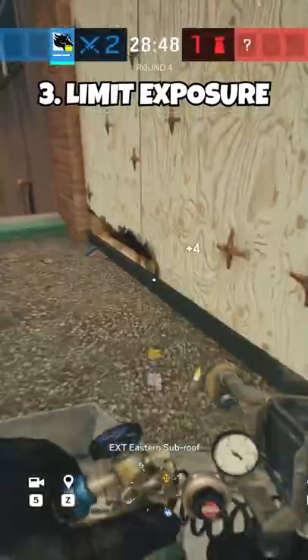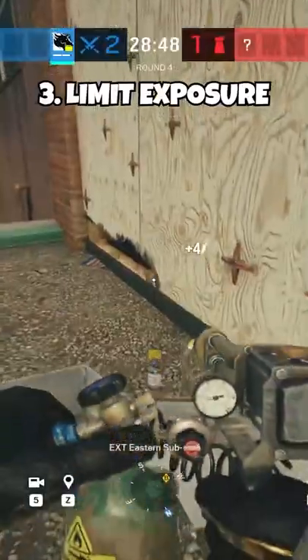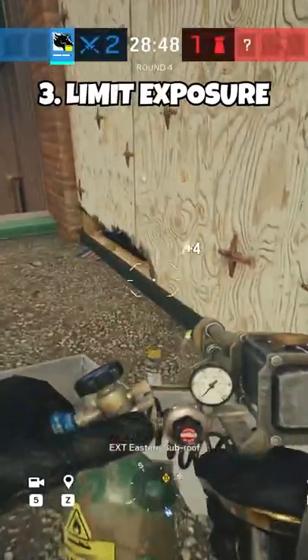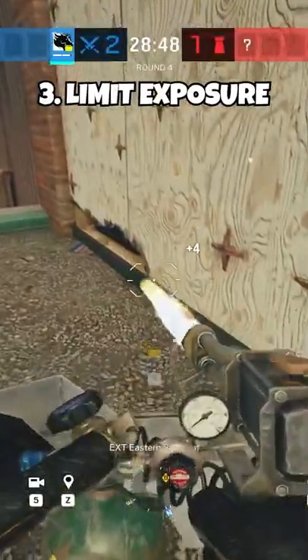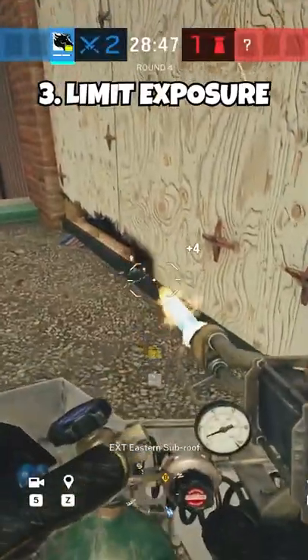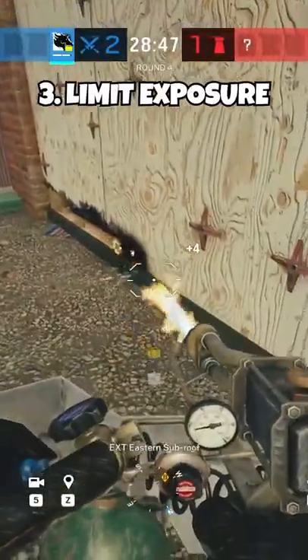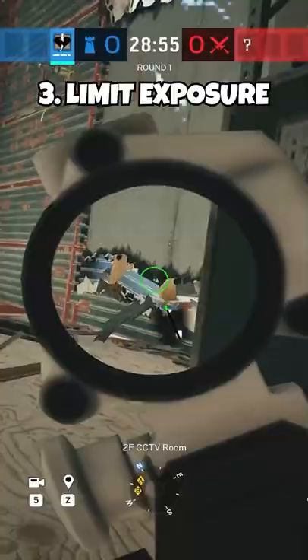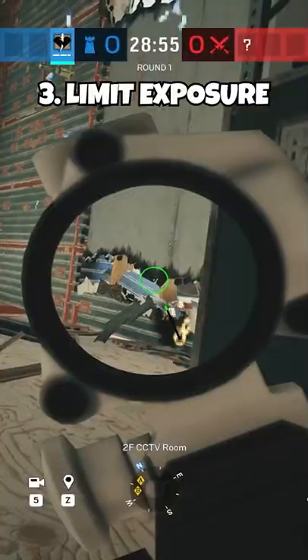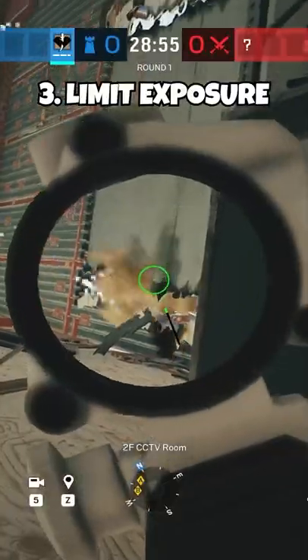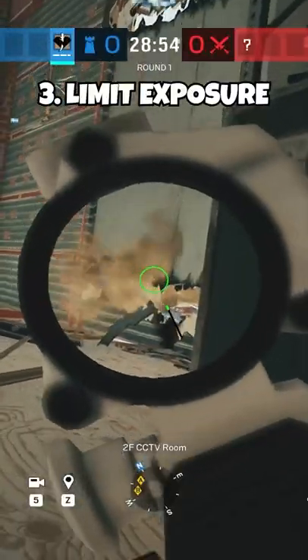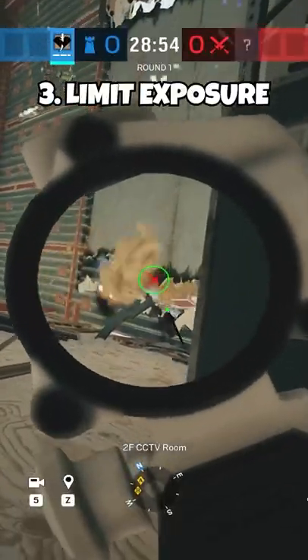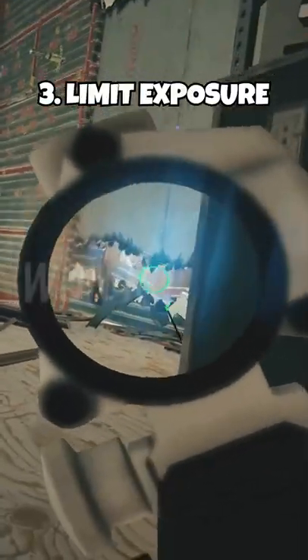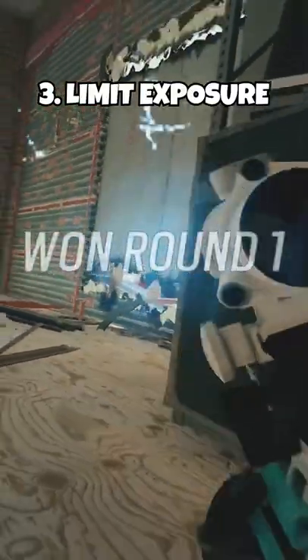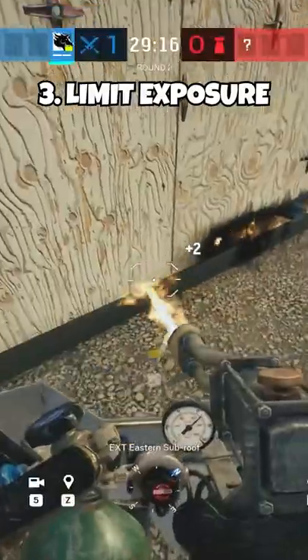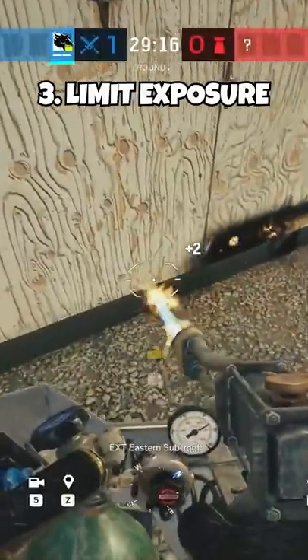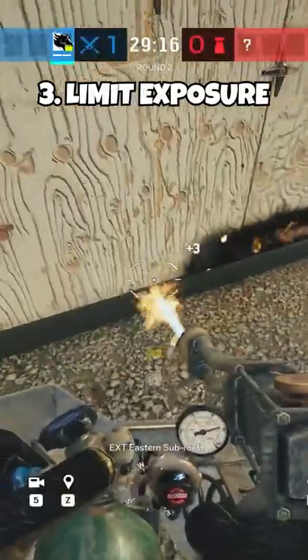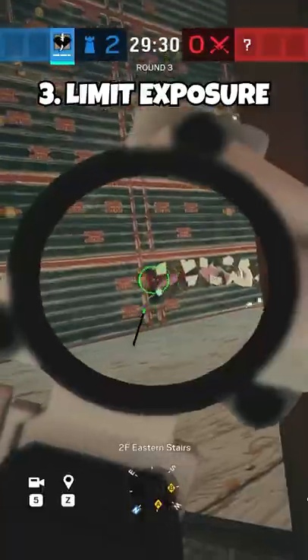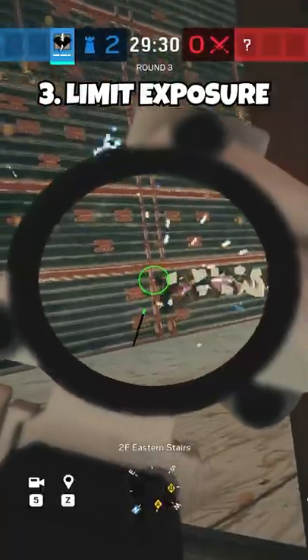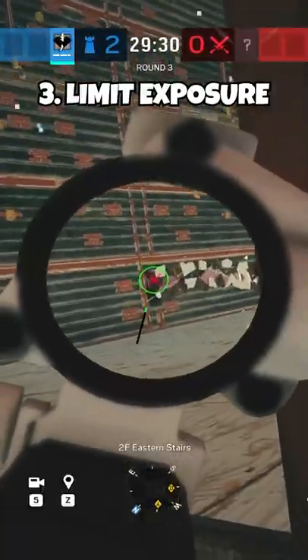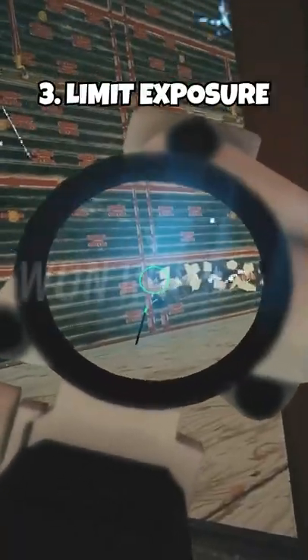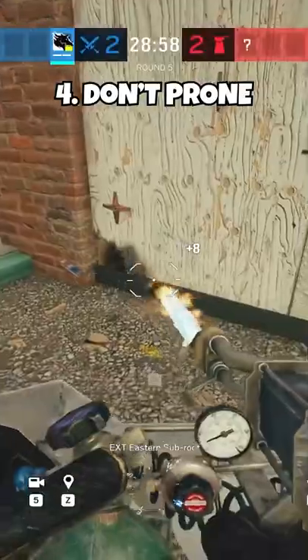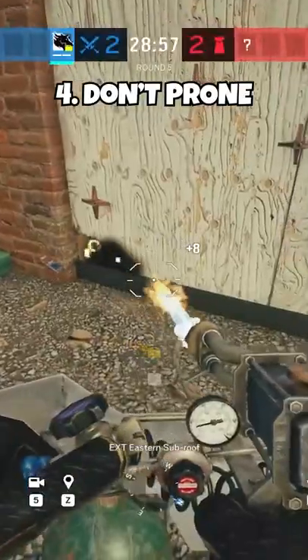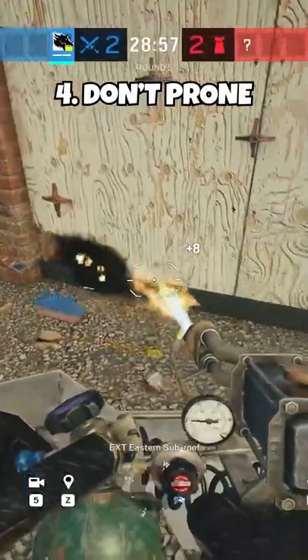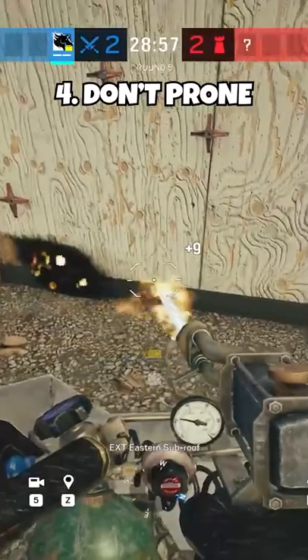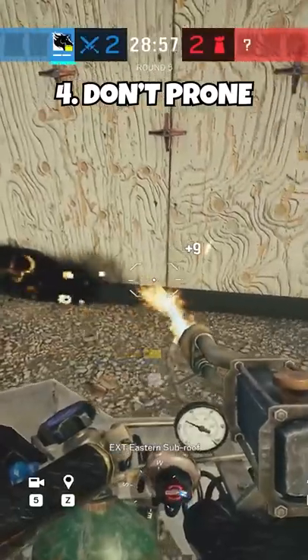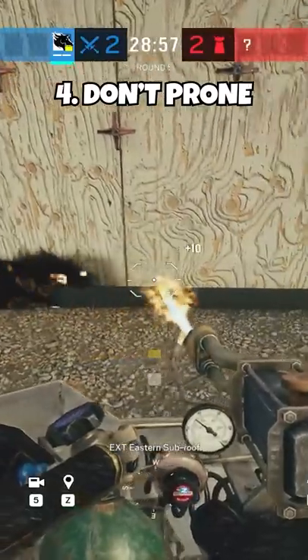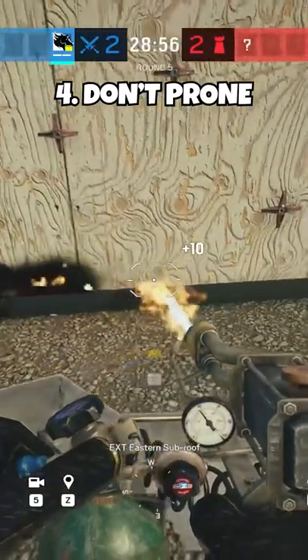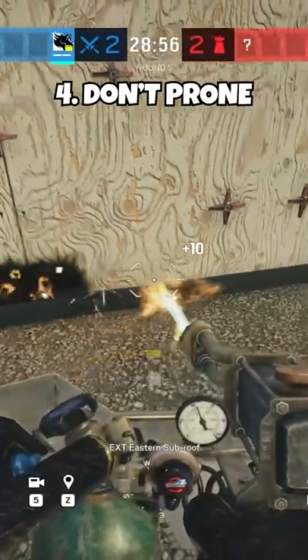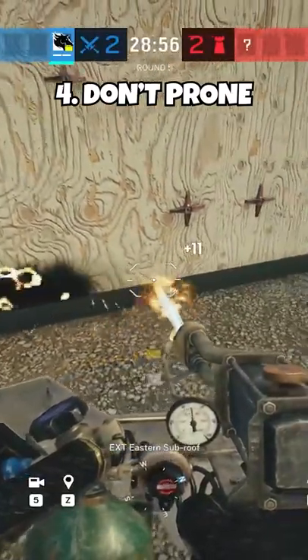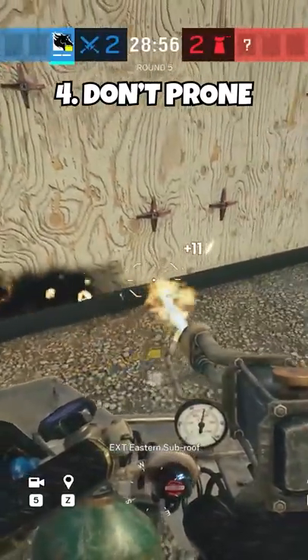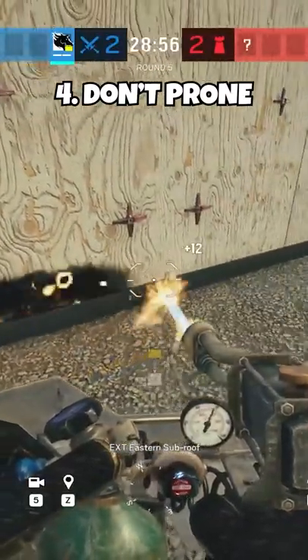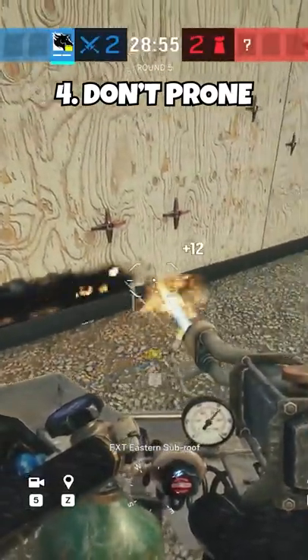Then start on the bottom. Think about where the defenders can kill you from and avoid standing in those areas. If you're prone, it's going to be way harder to escape if they start shooting you, so stay crouched.